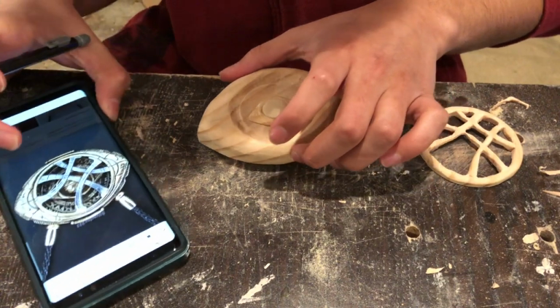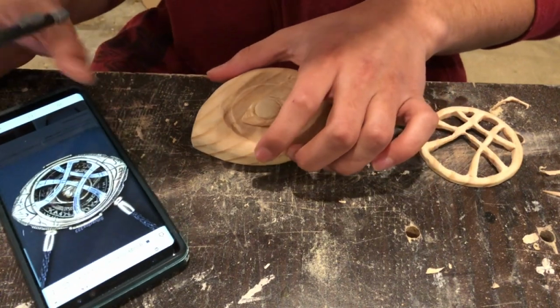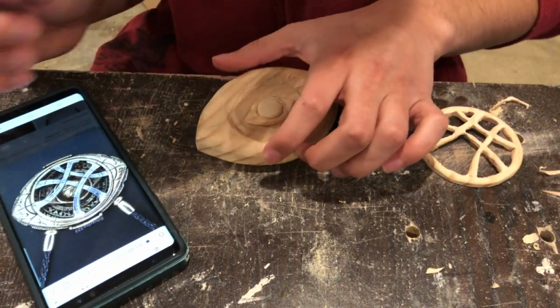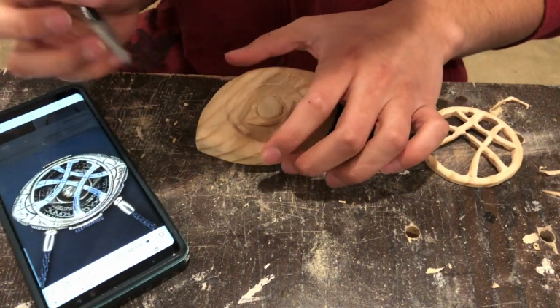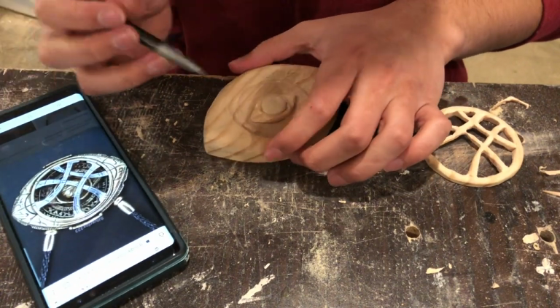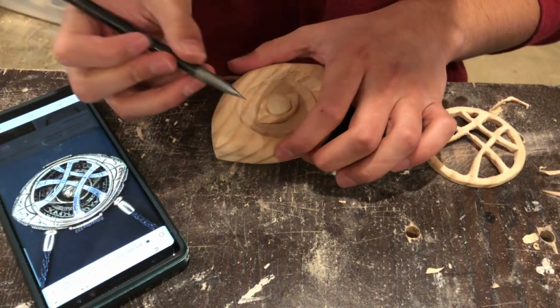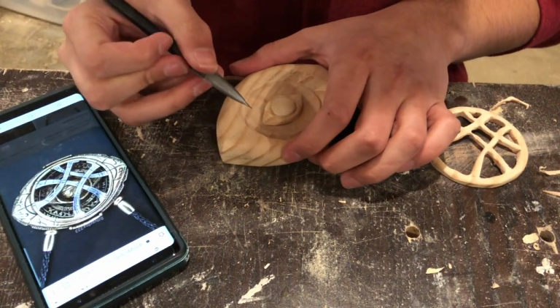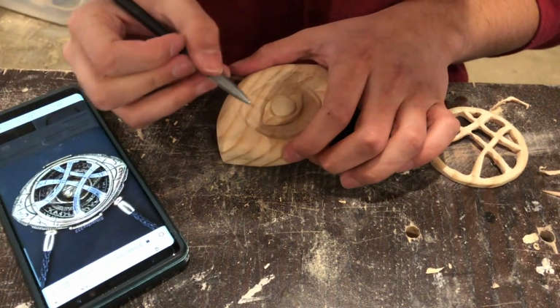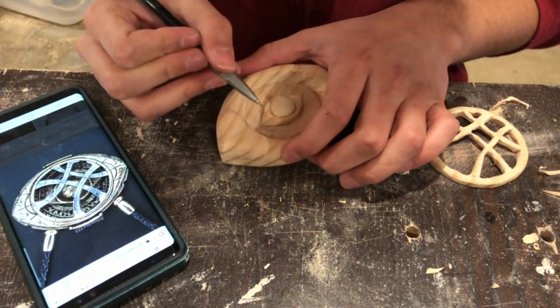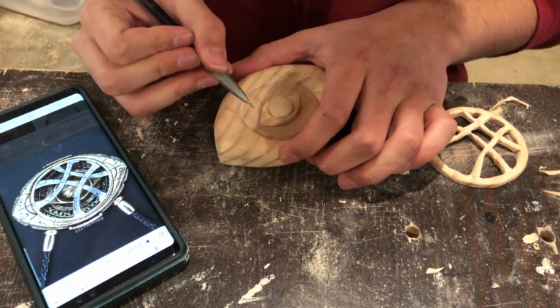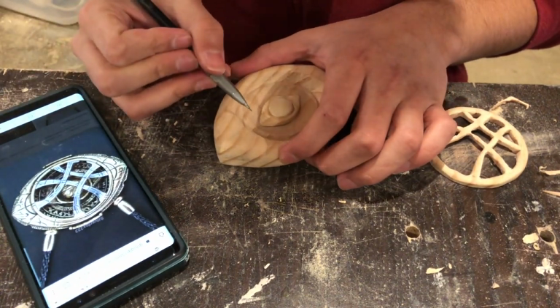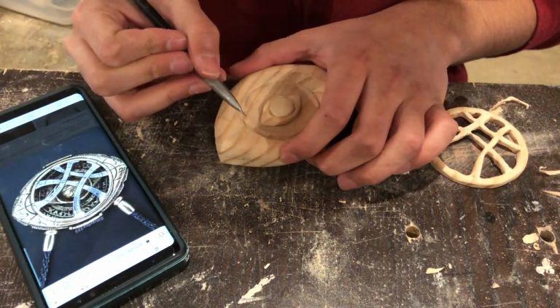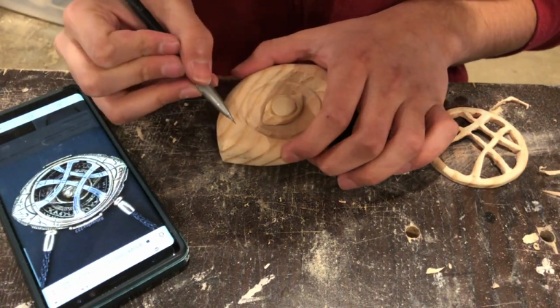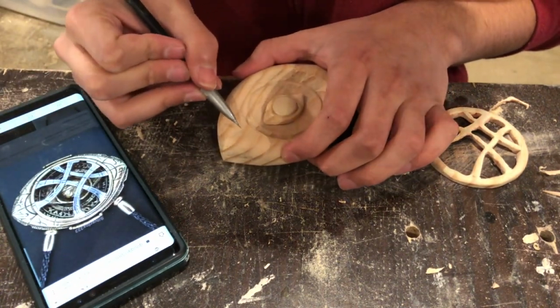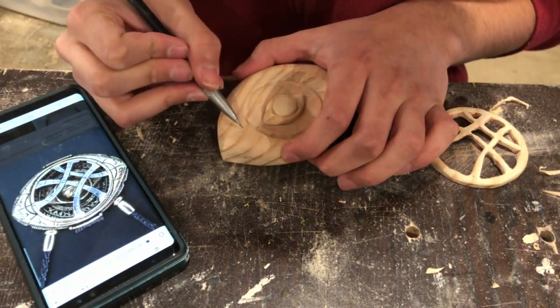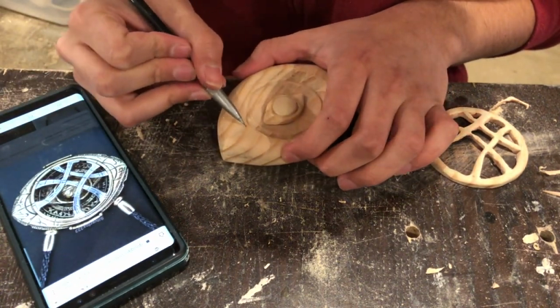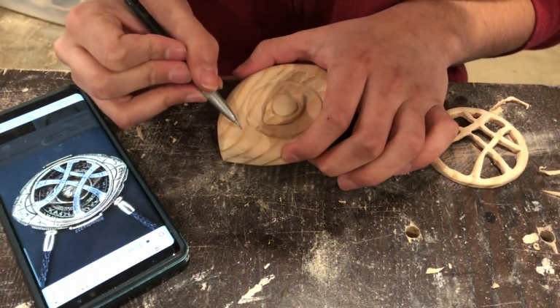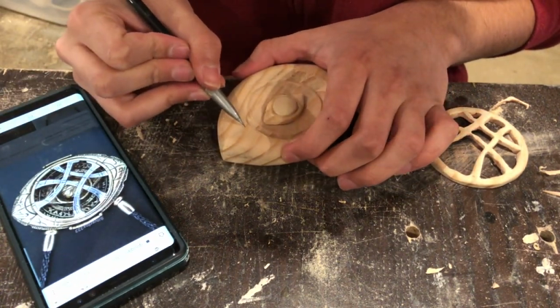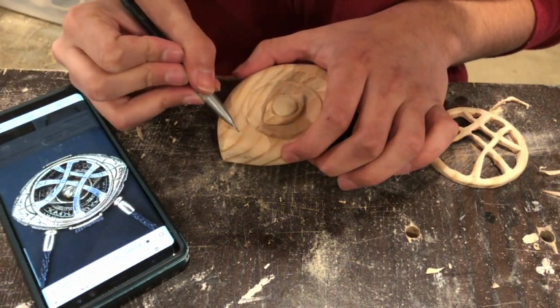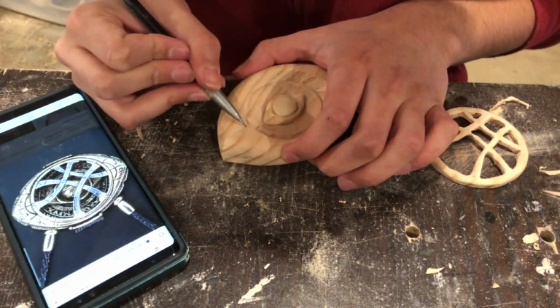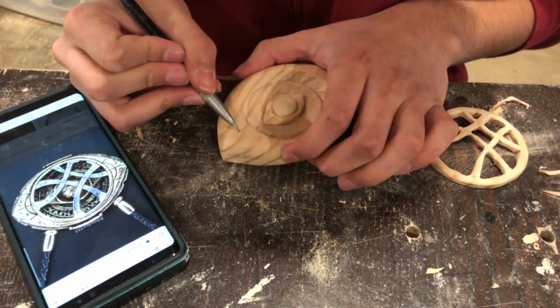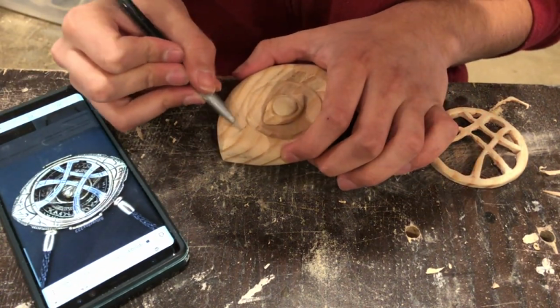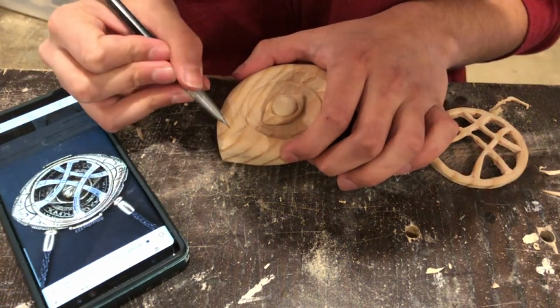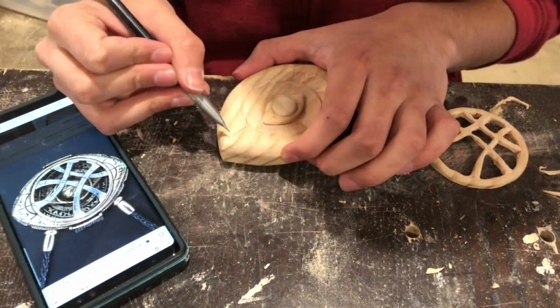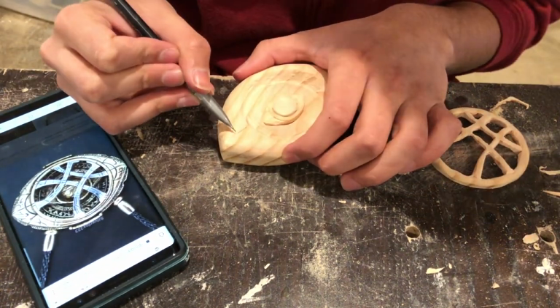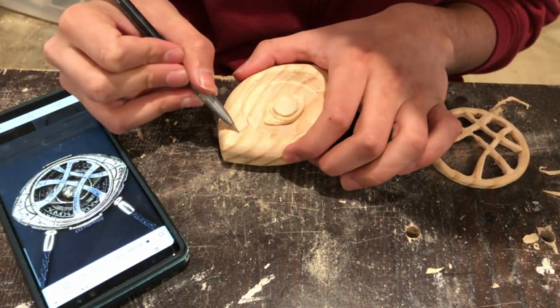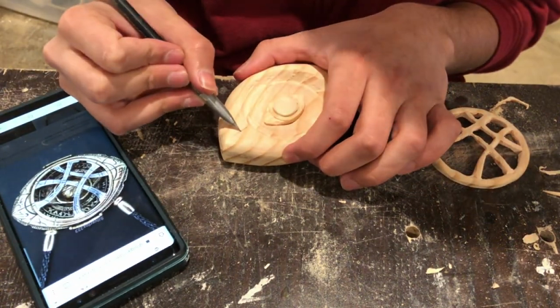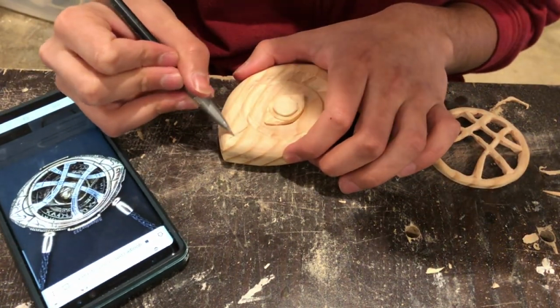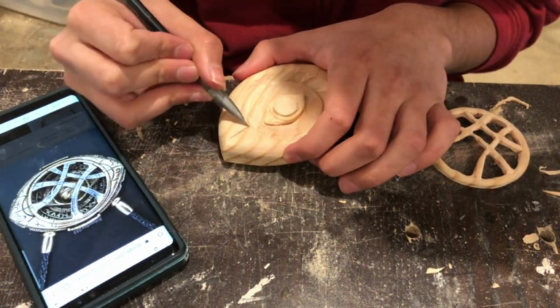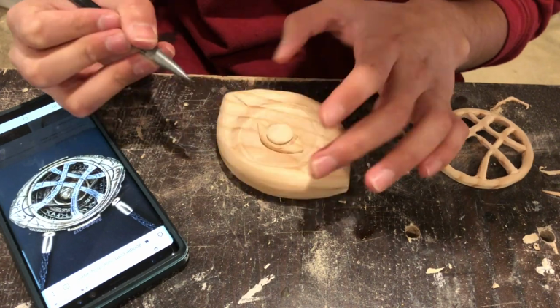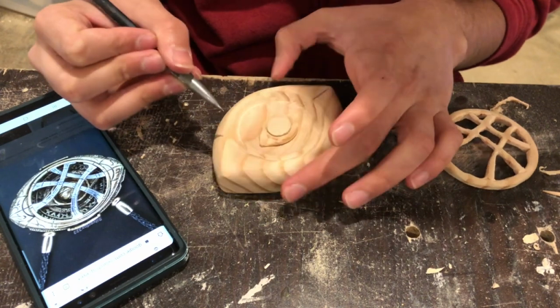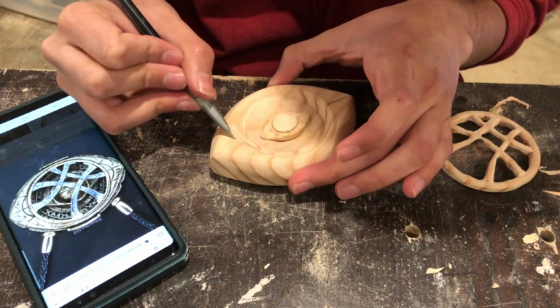I just copied the designs from an image on Google and sketched them onto the piece with a pencil.